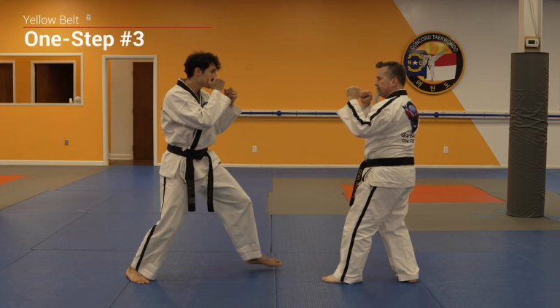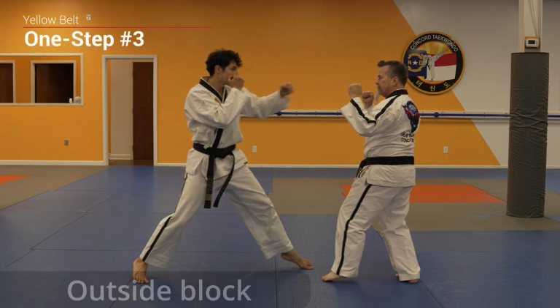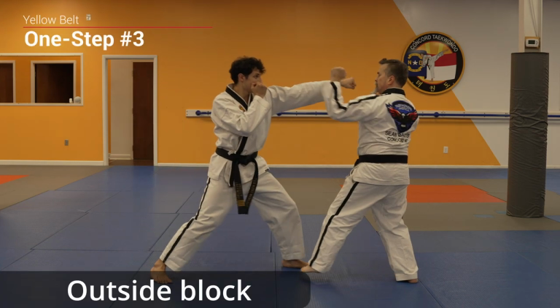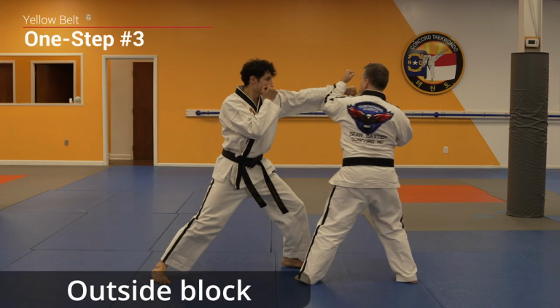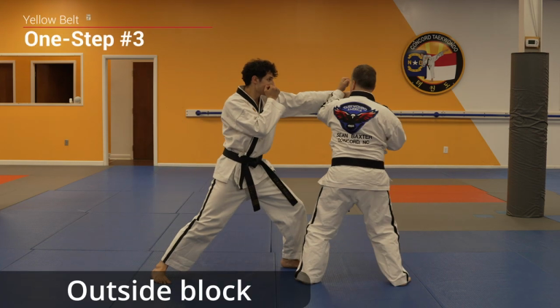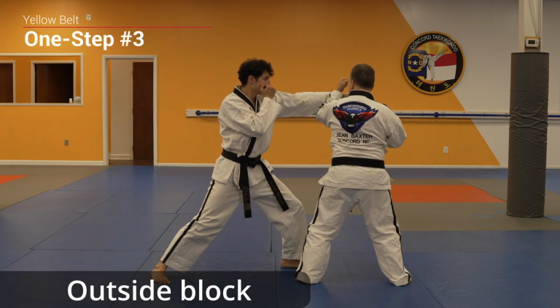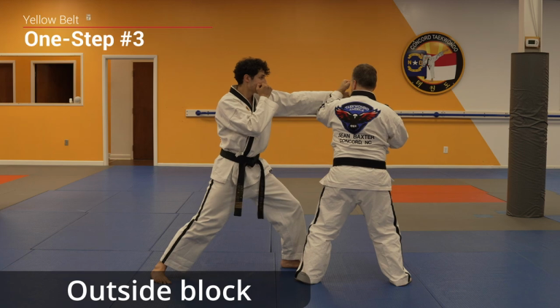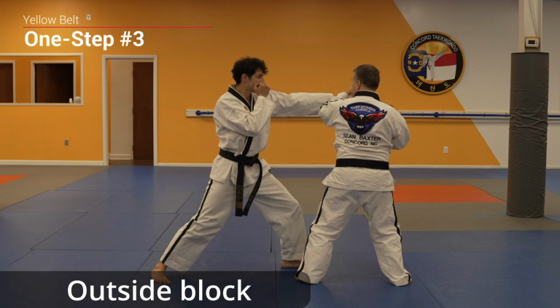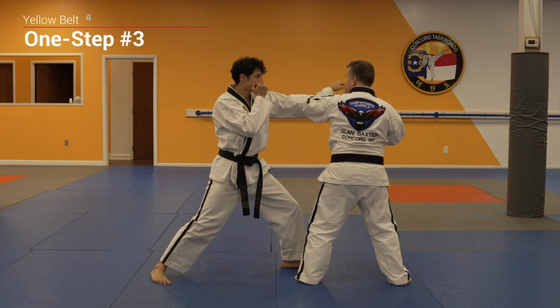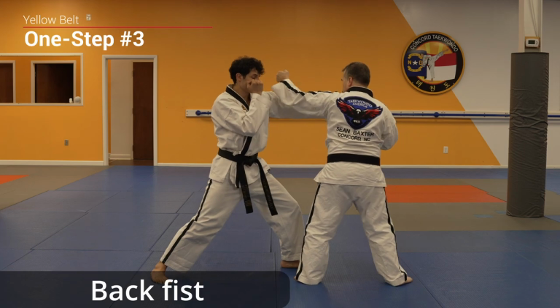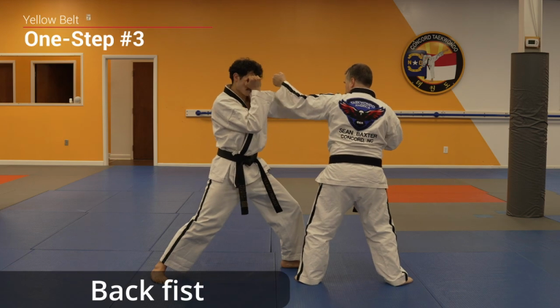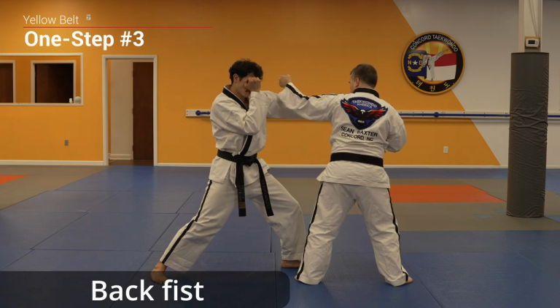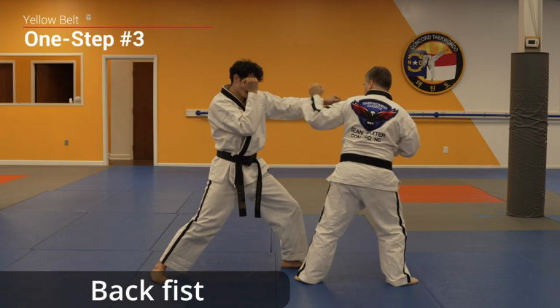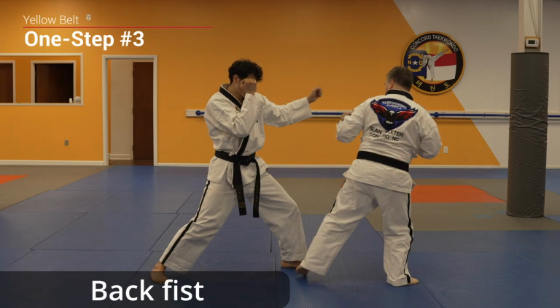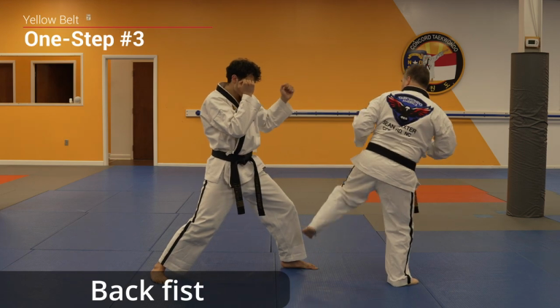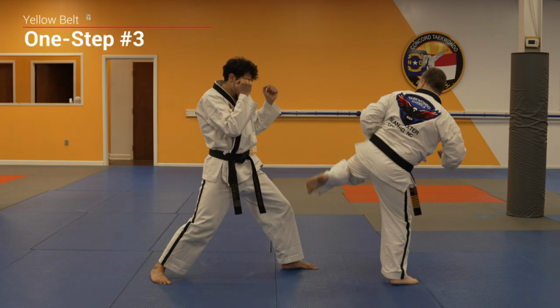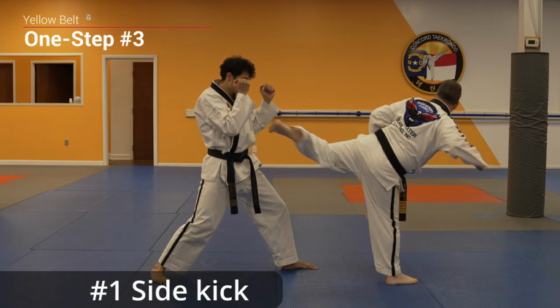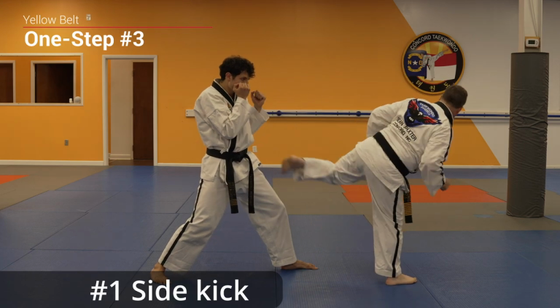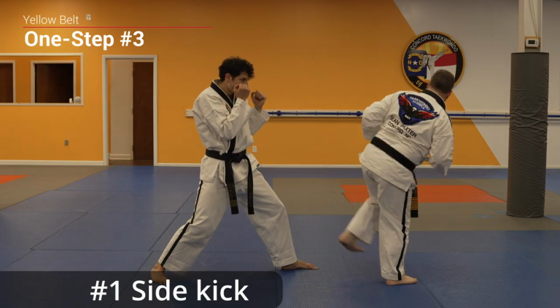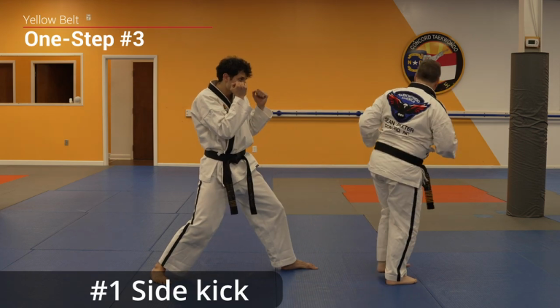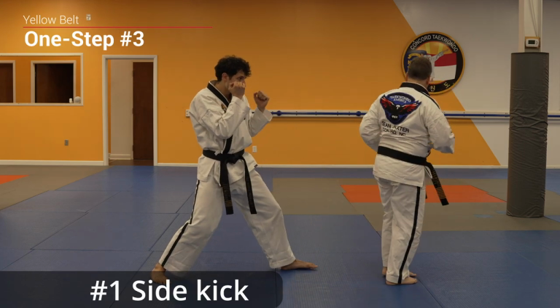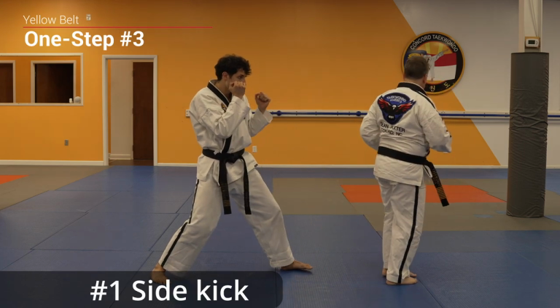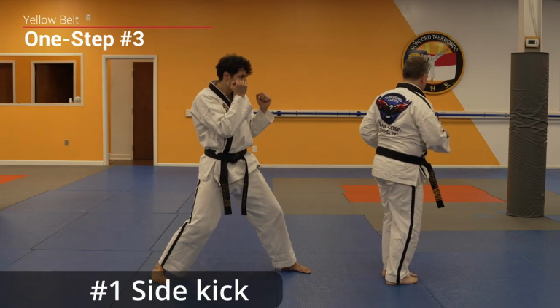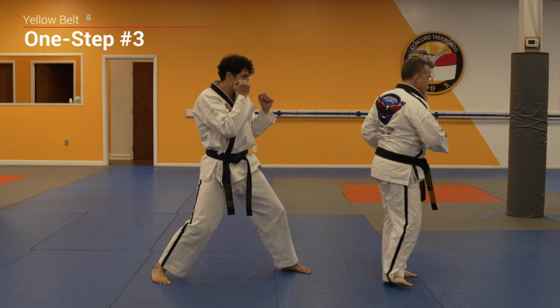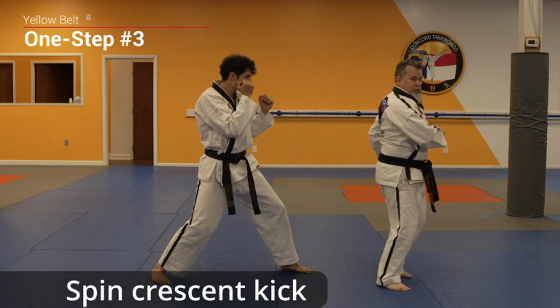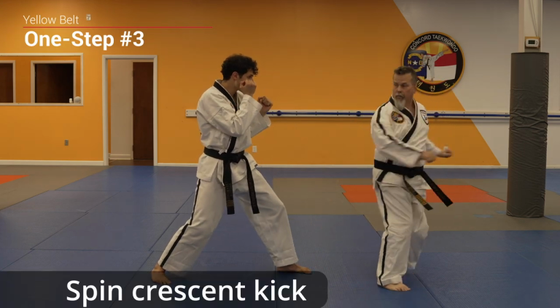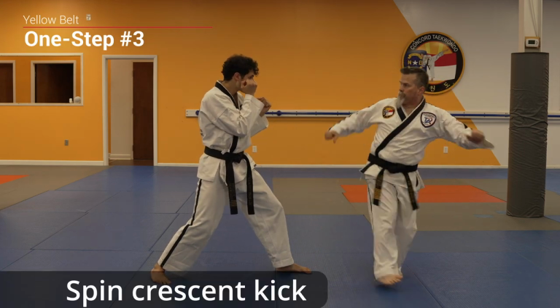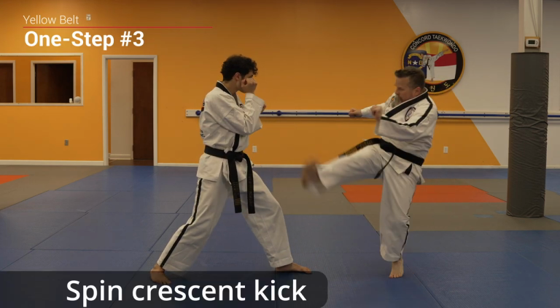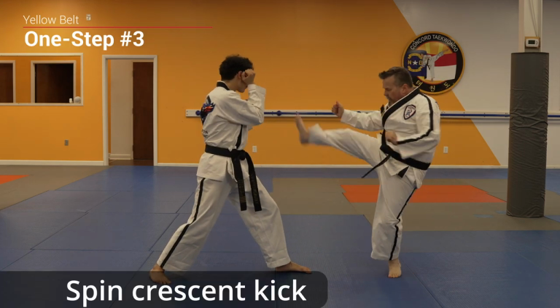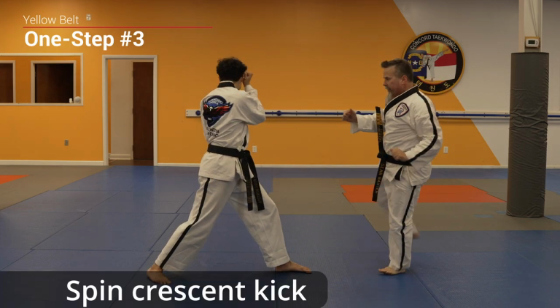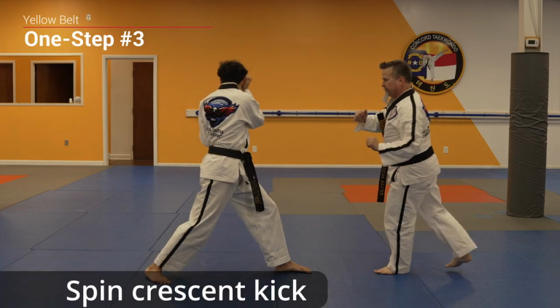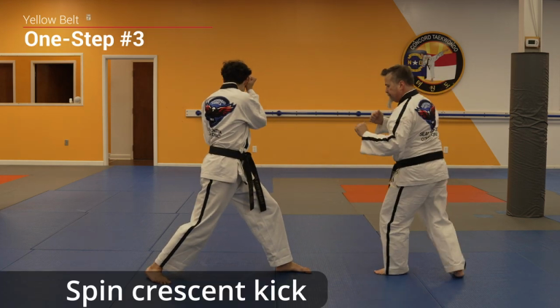Outside block, back fist, side kick, spin crescent kick.